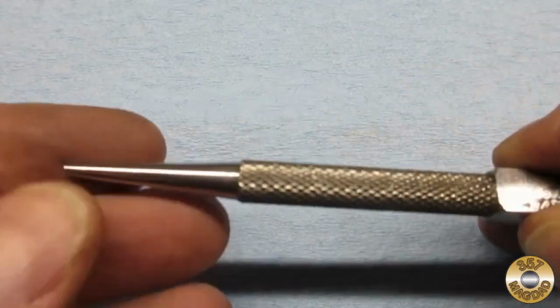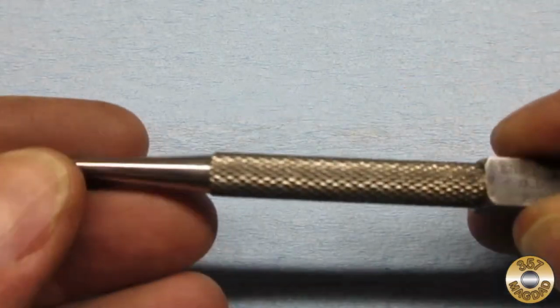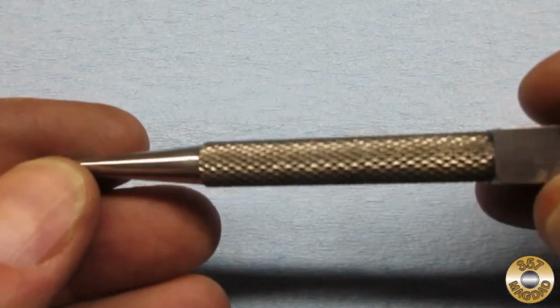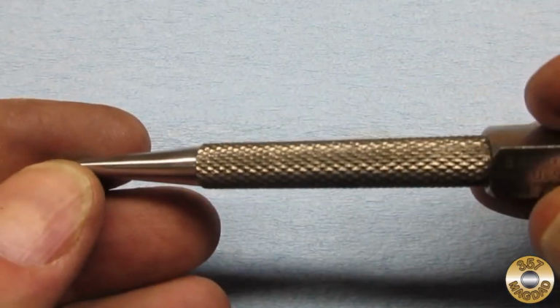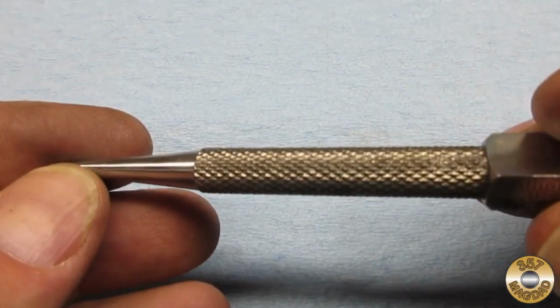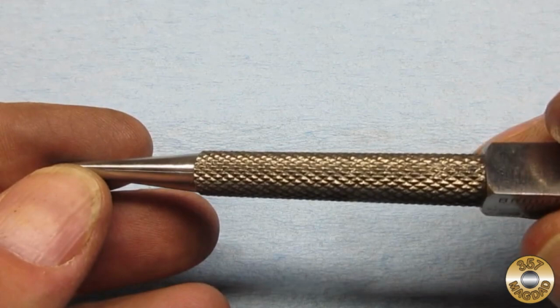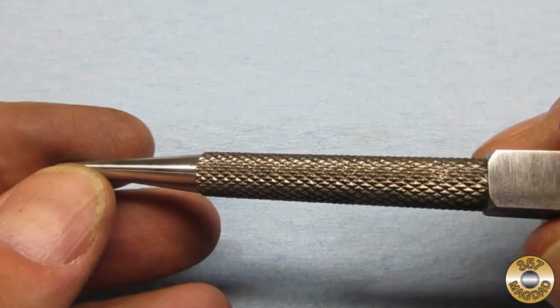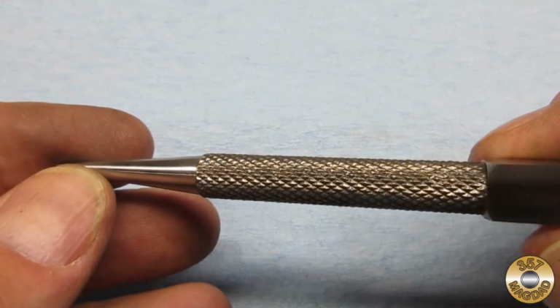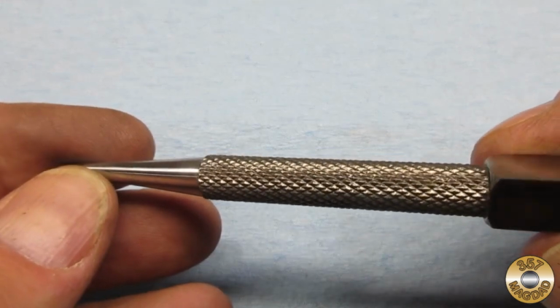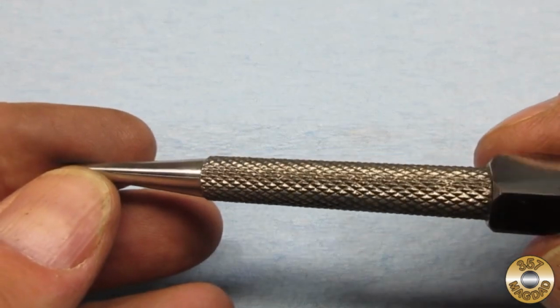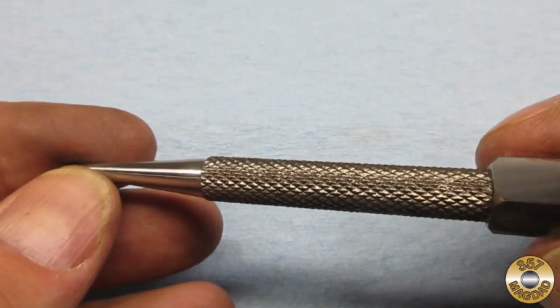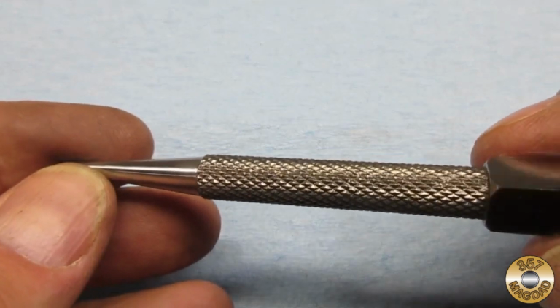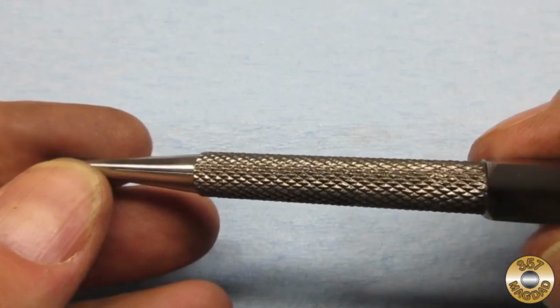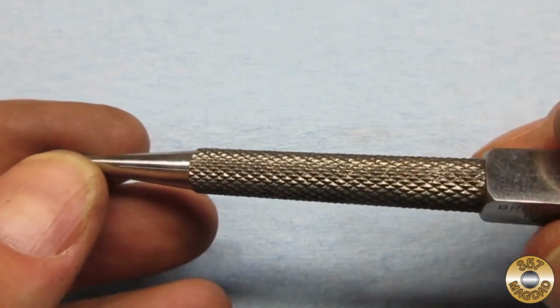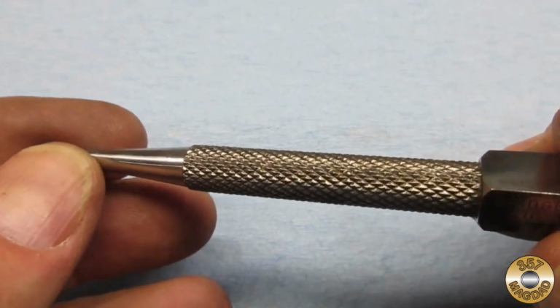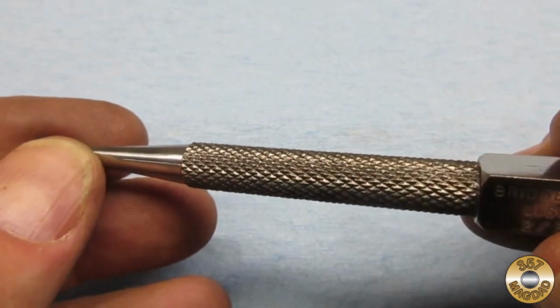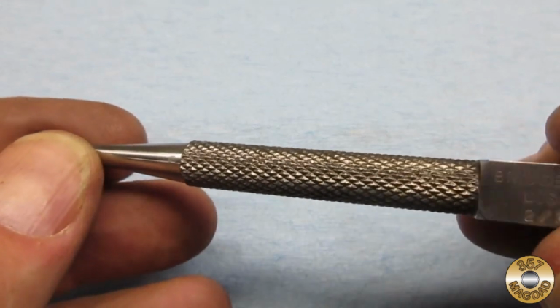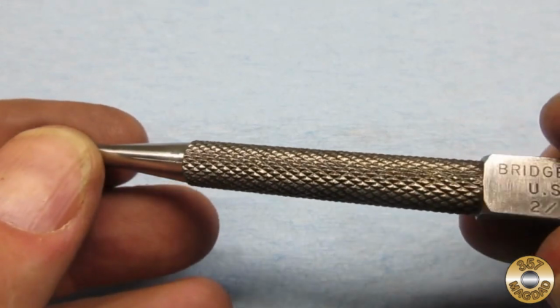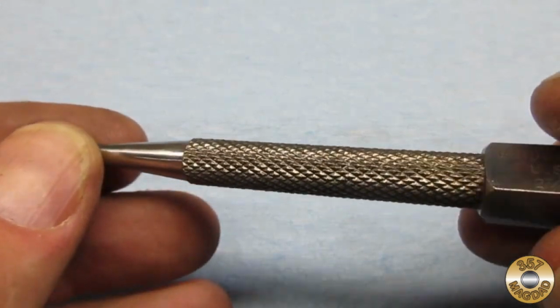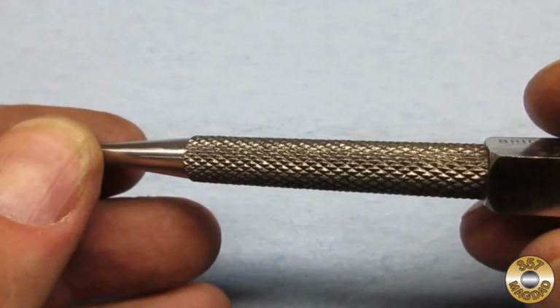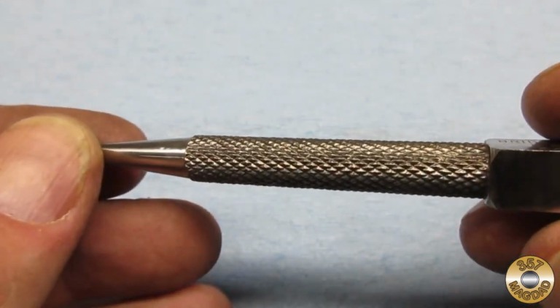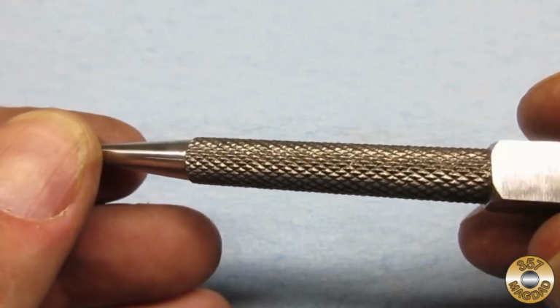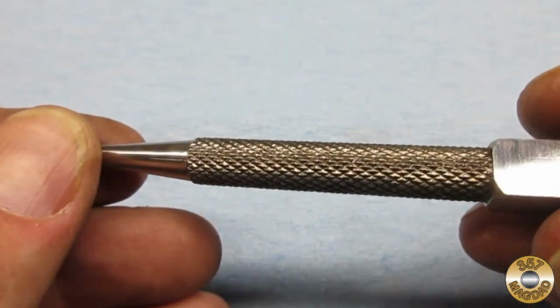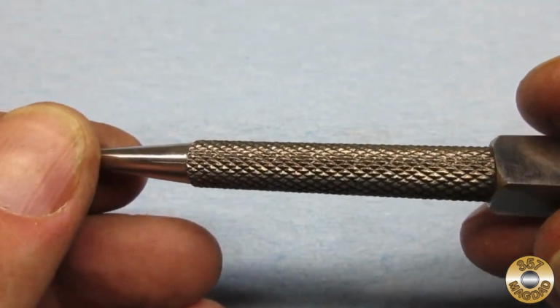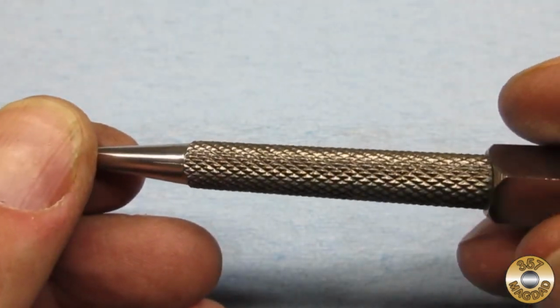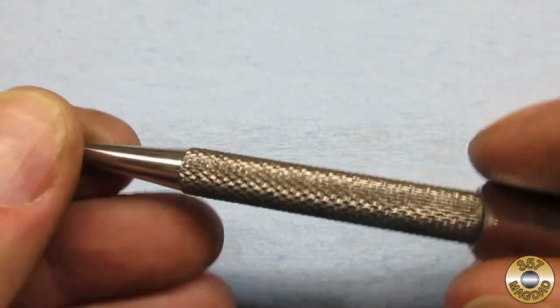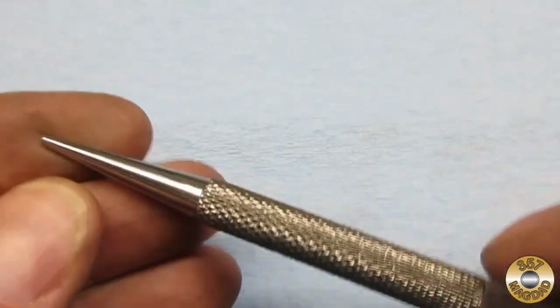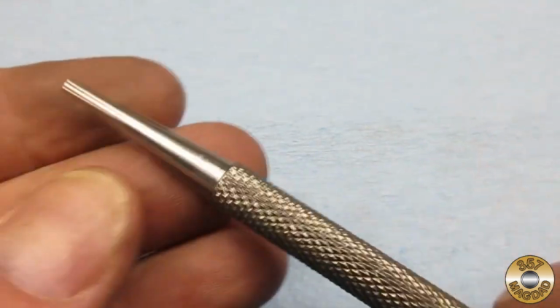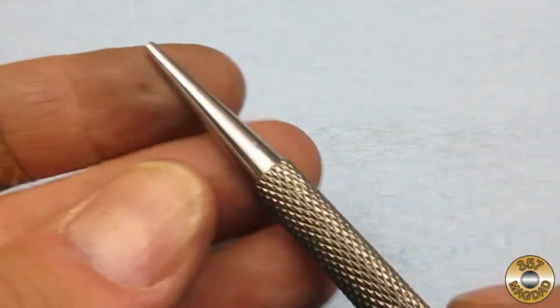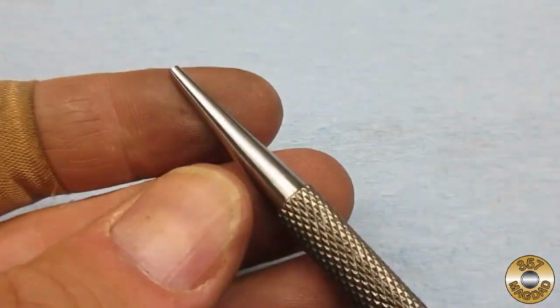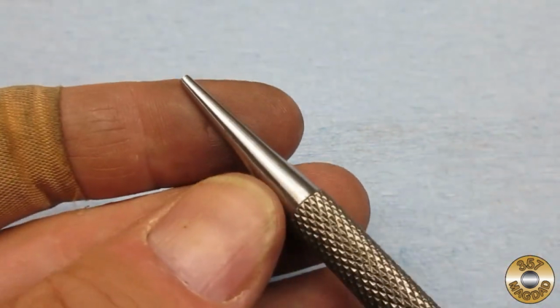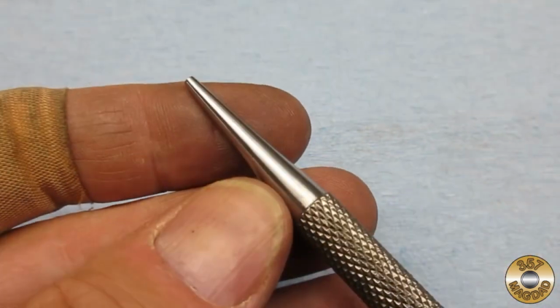Here's the nail set after the wire wheel and belt sander. I think I sanded down to 400 grit.